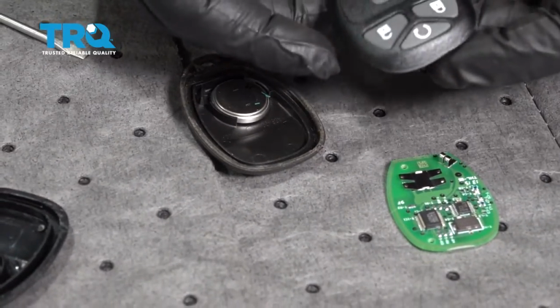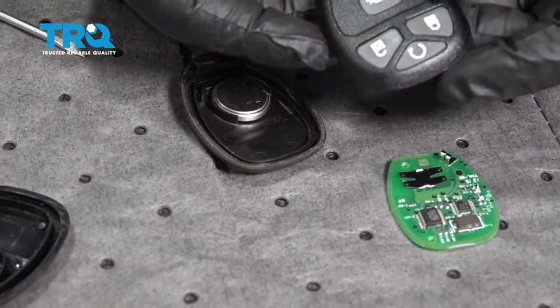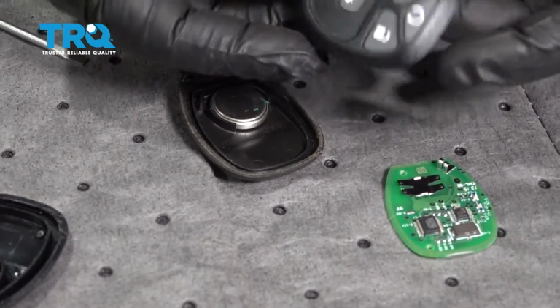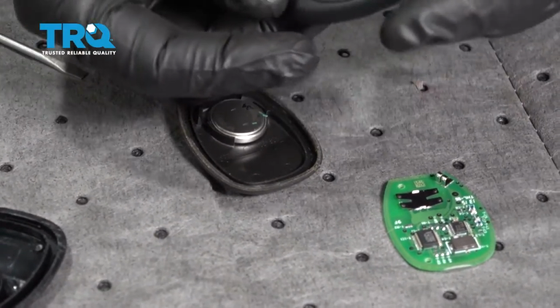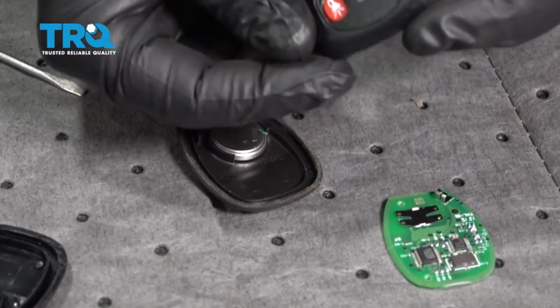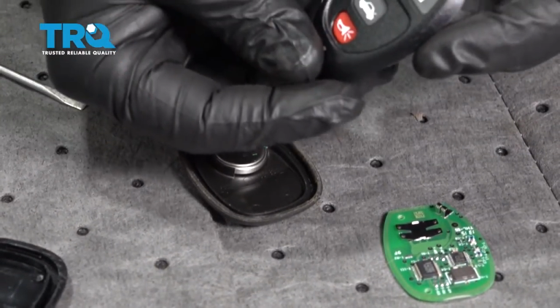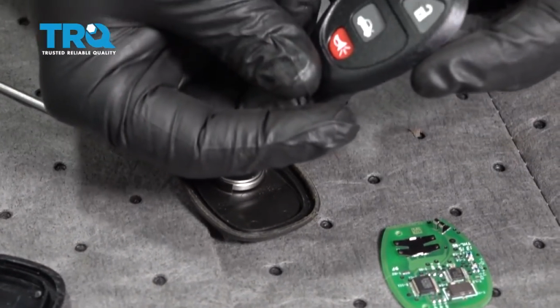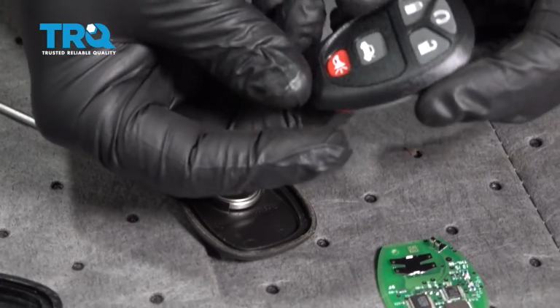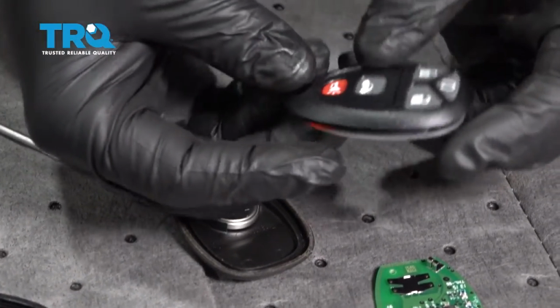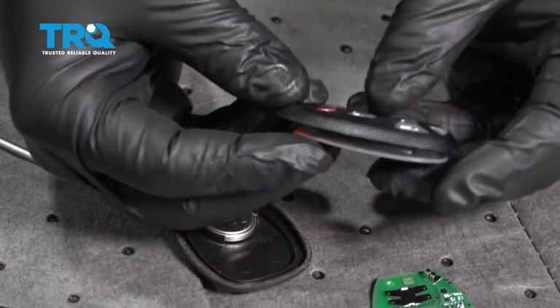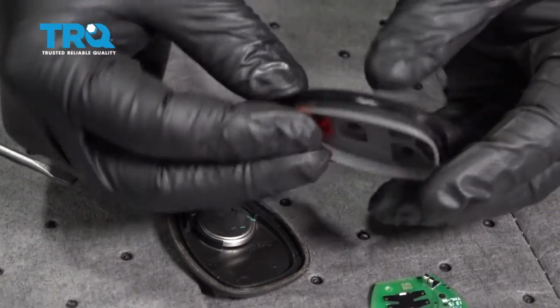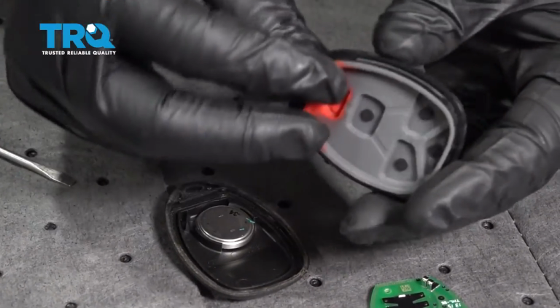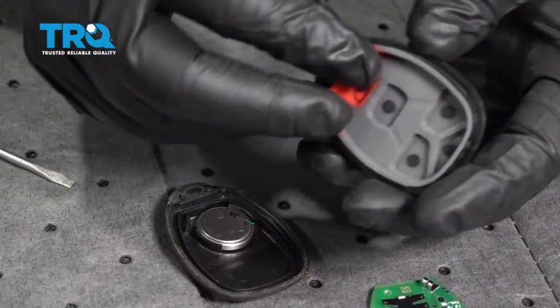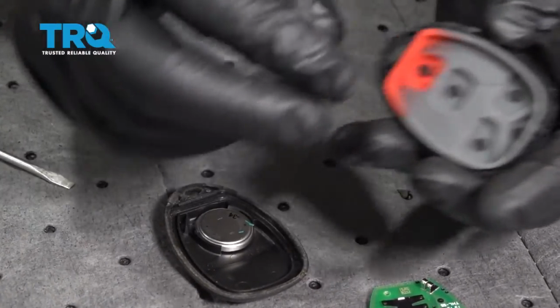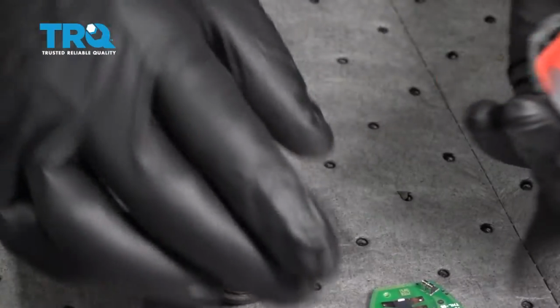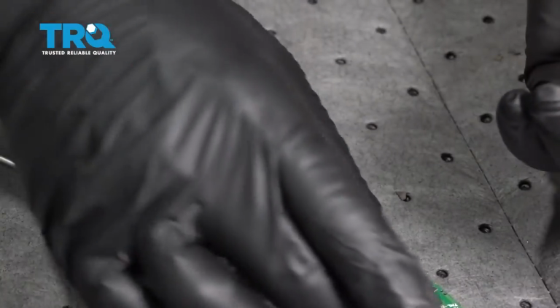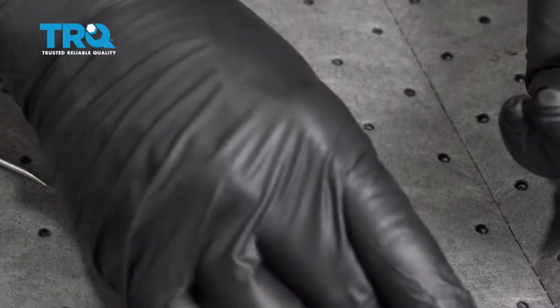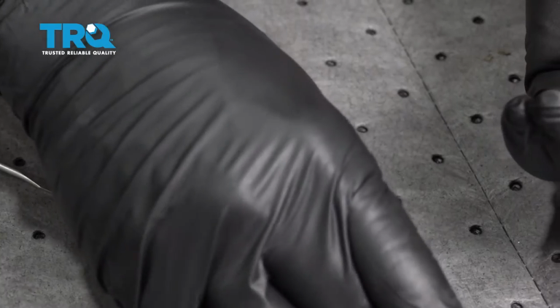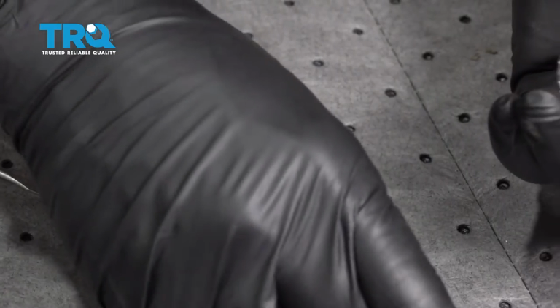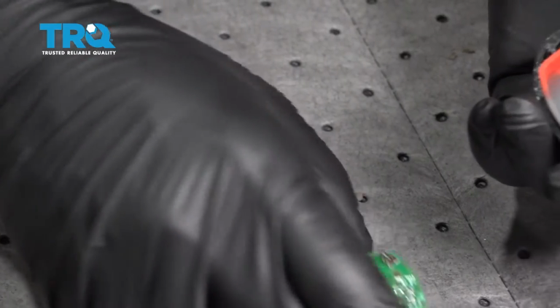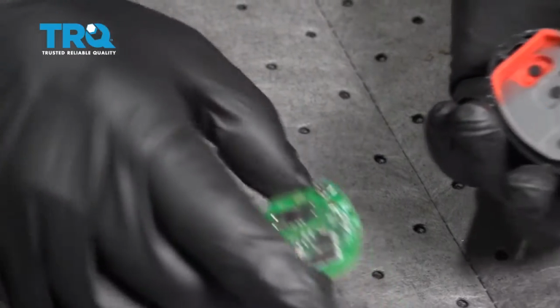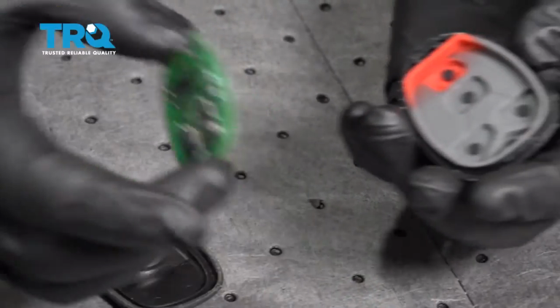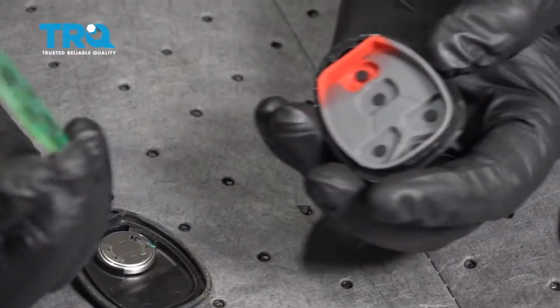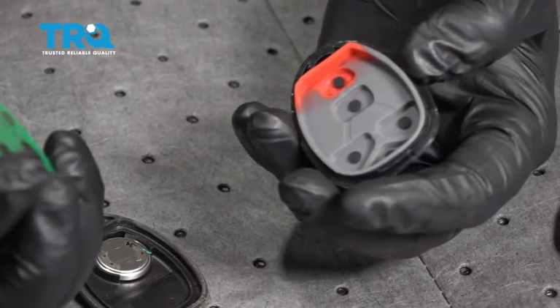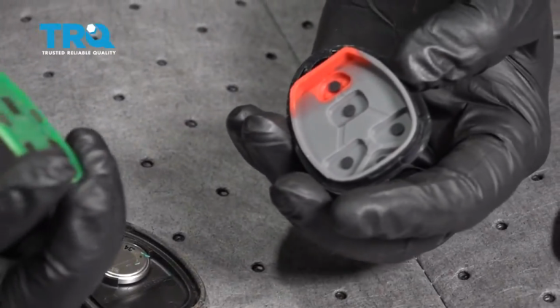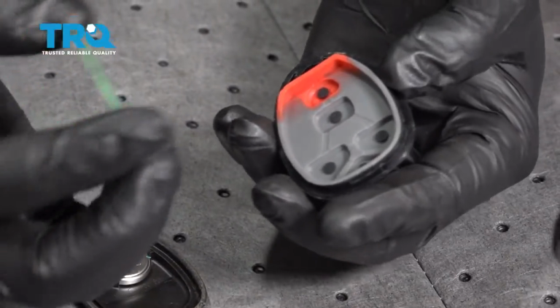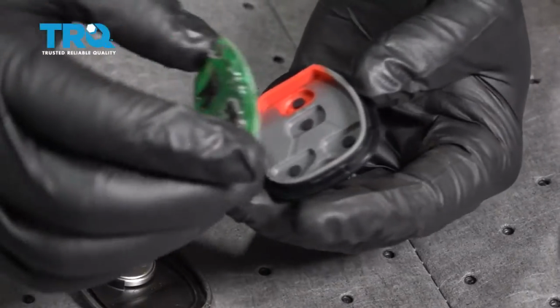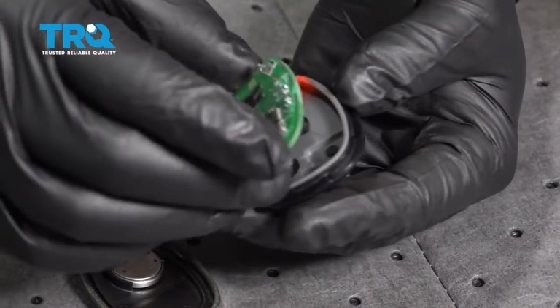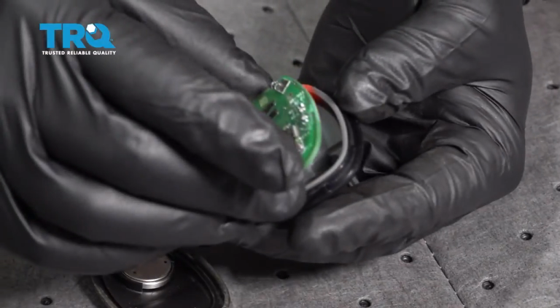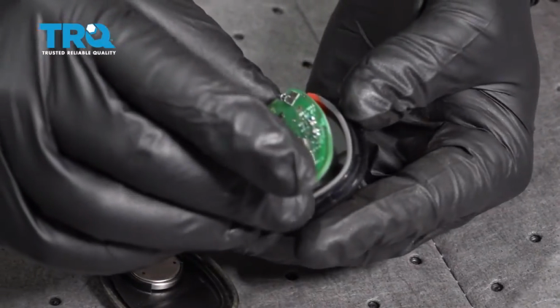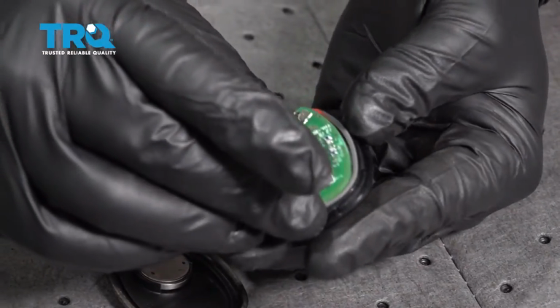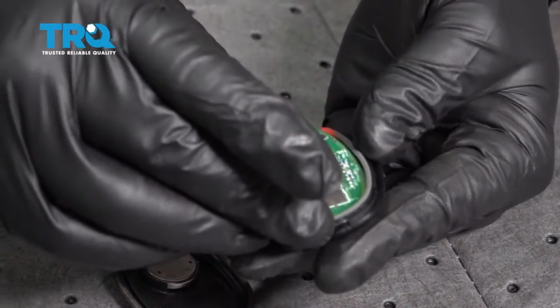We have our new cover right here. Let's go ahead and set that into place.